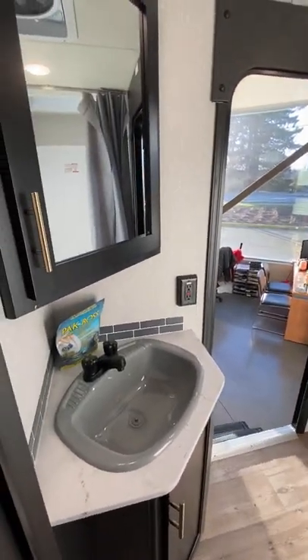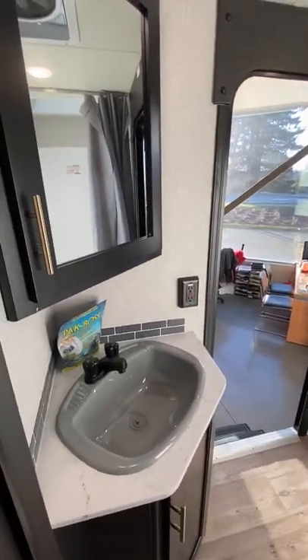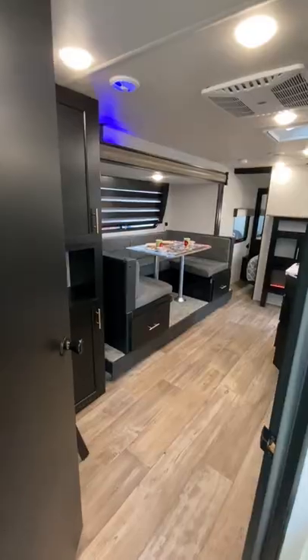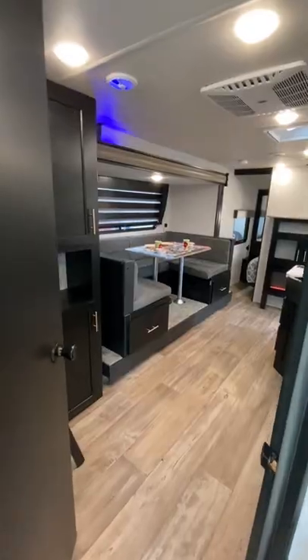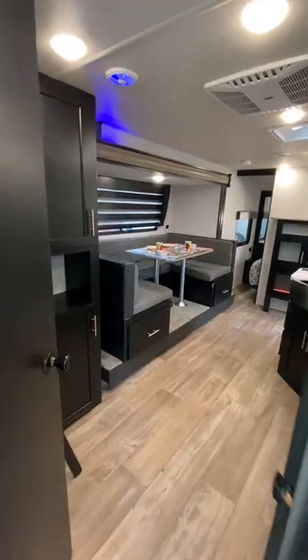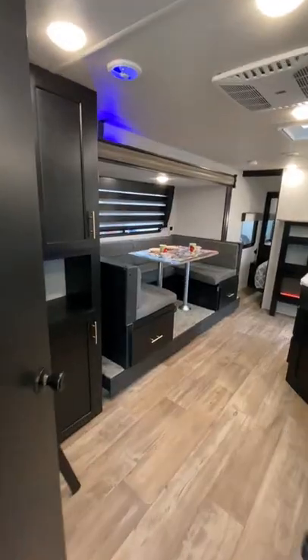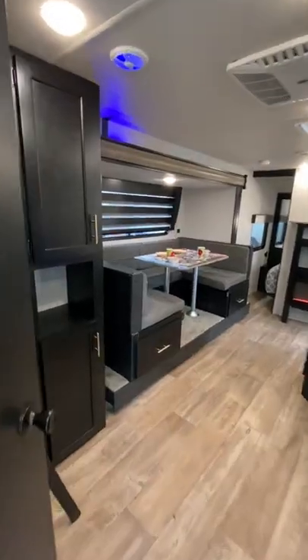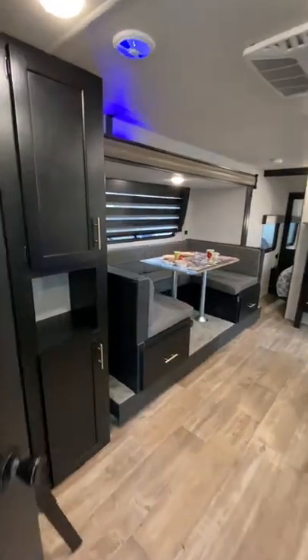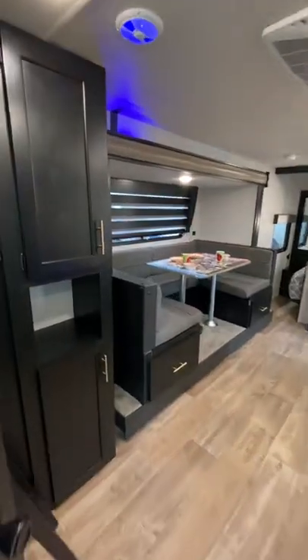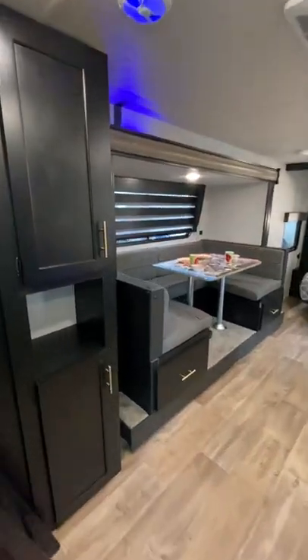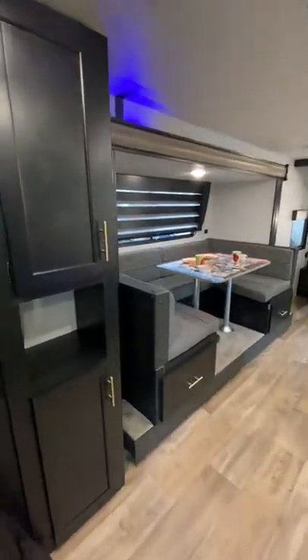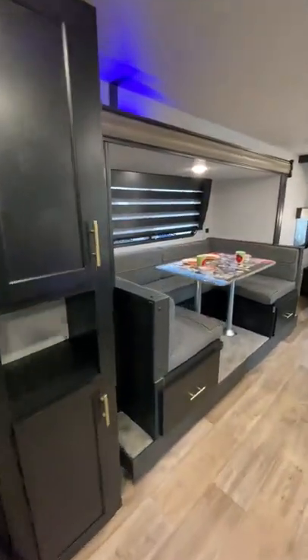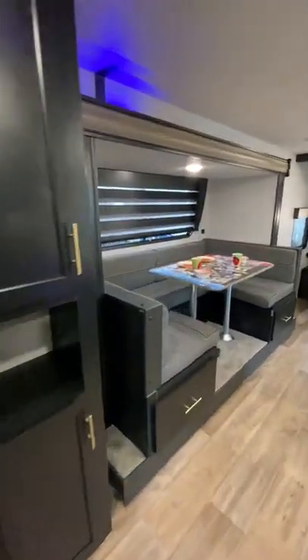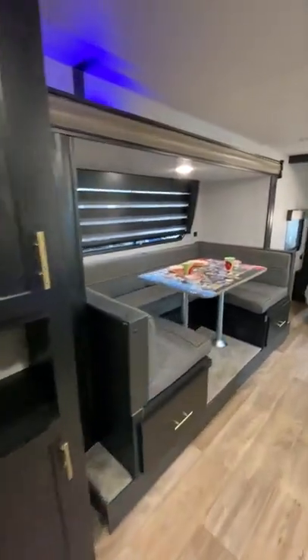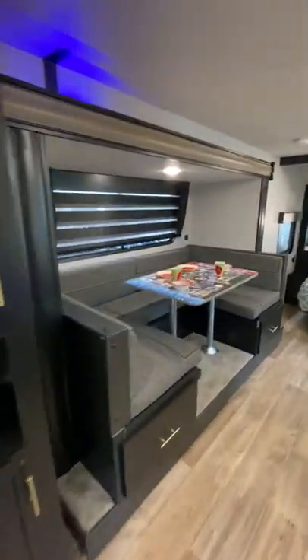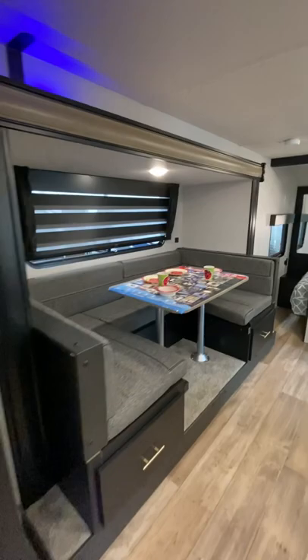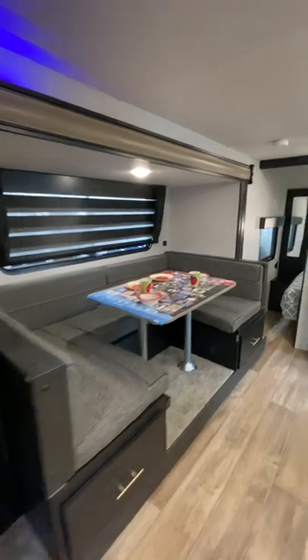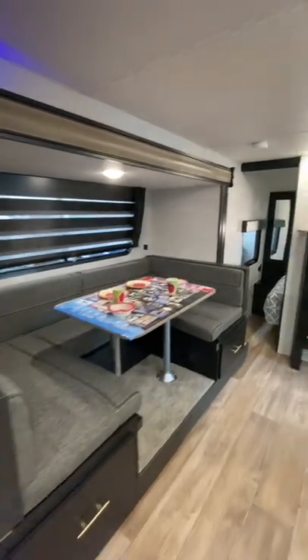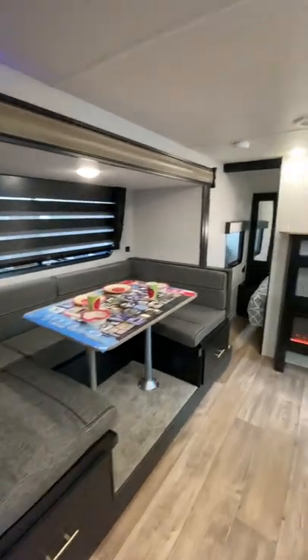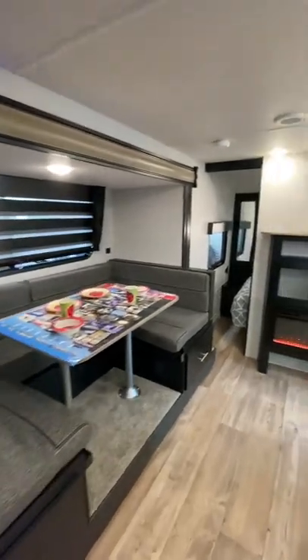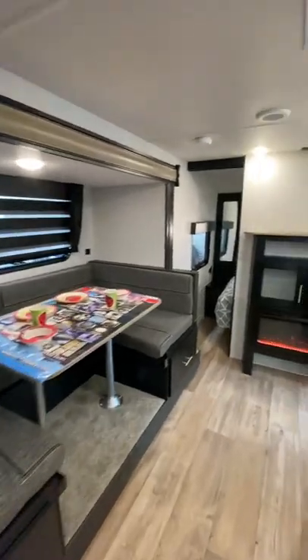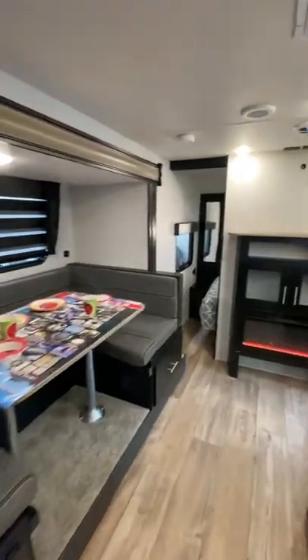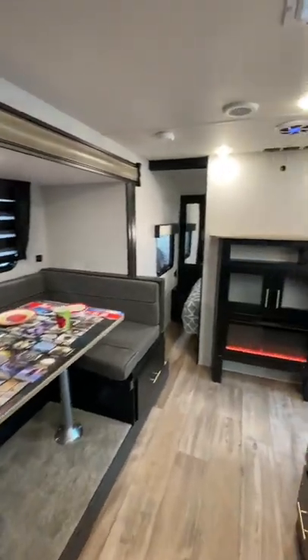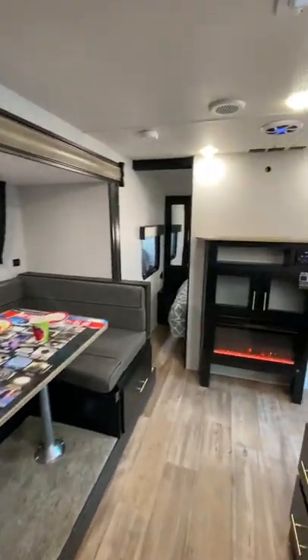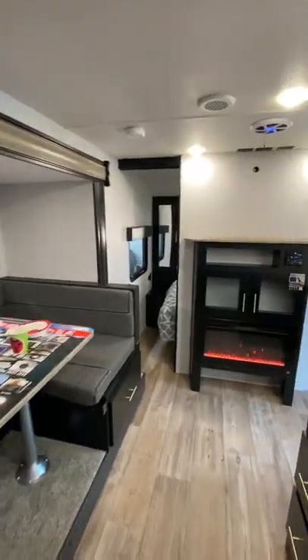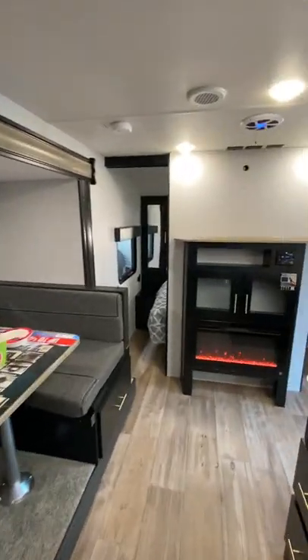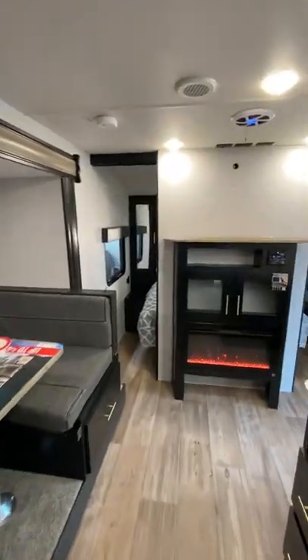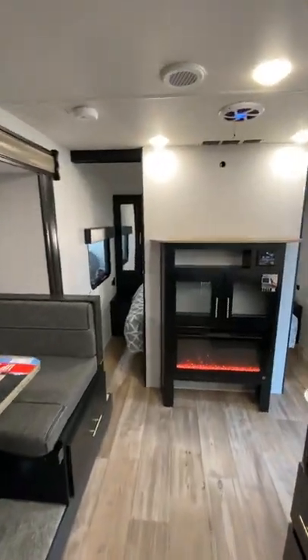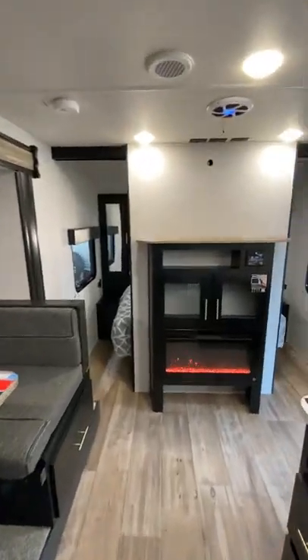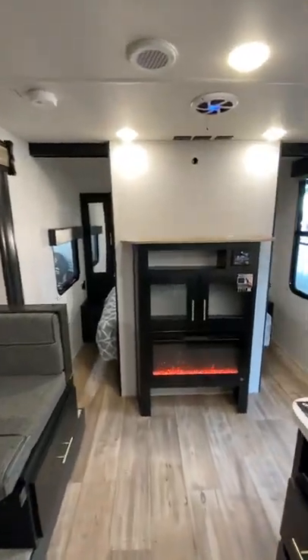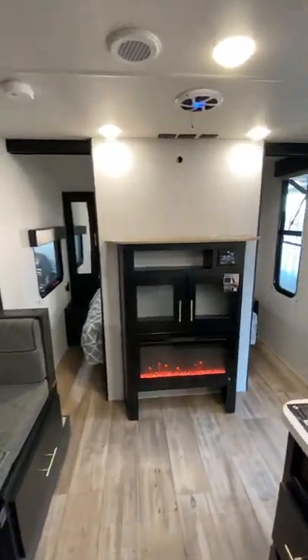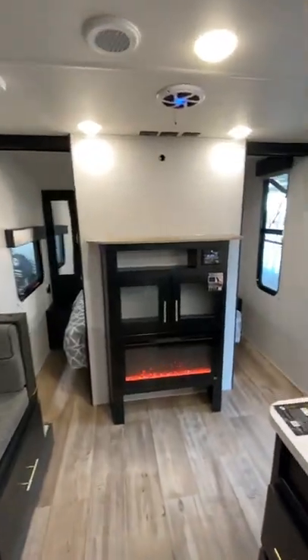Let me know in the comments if you think you could camp in this trailer, and be sure to follow for more walkthrough videos like this one.